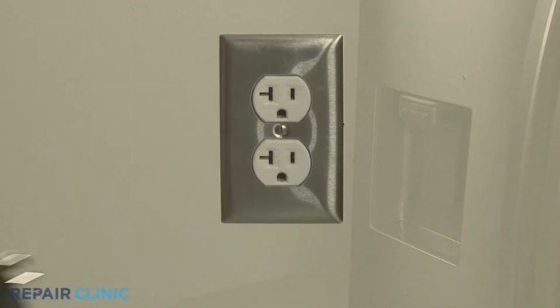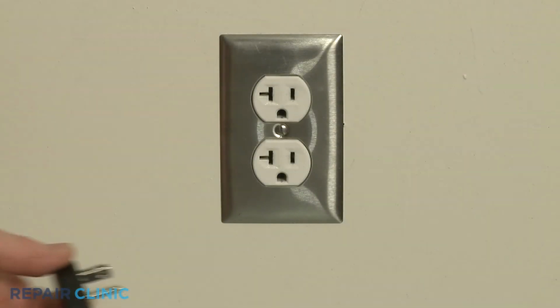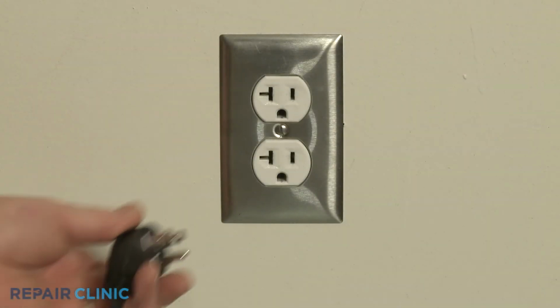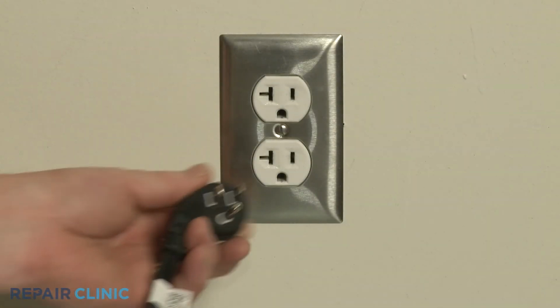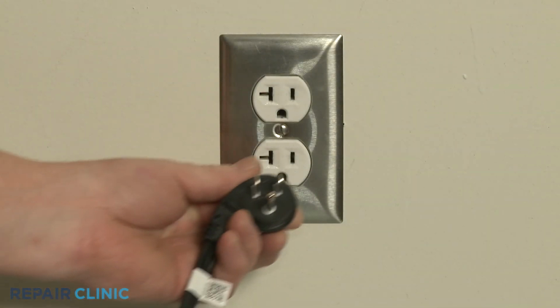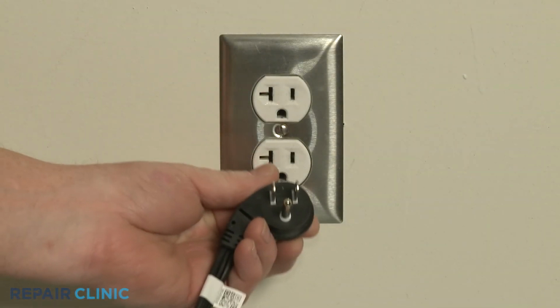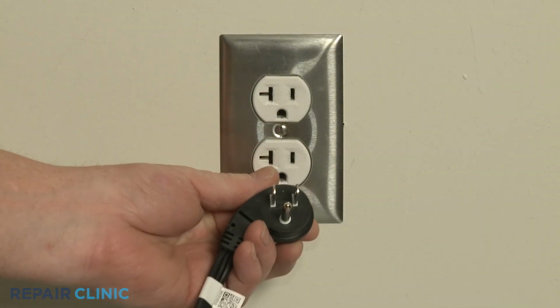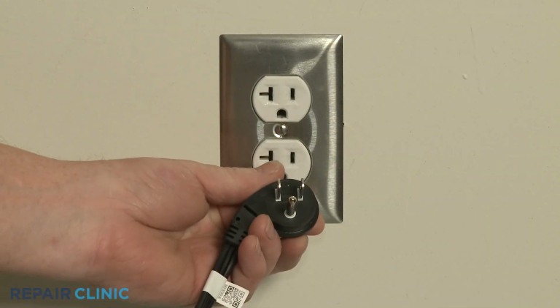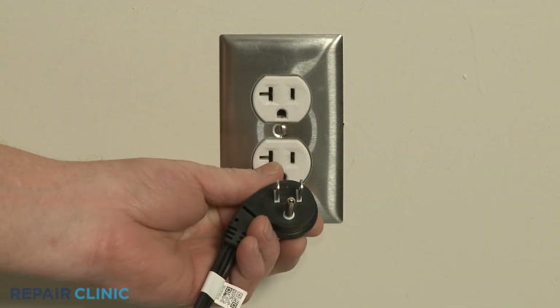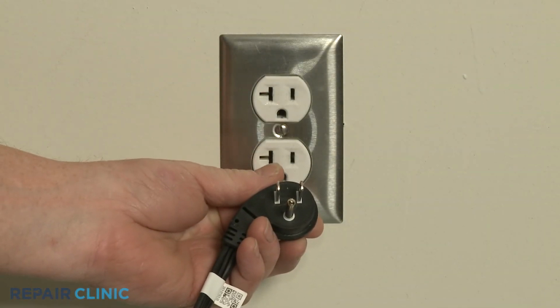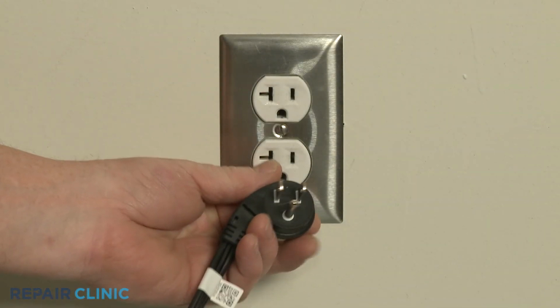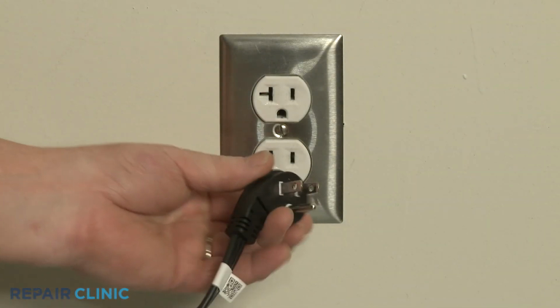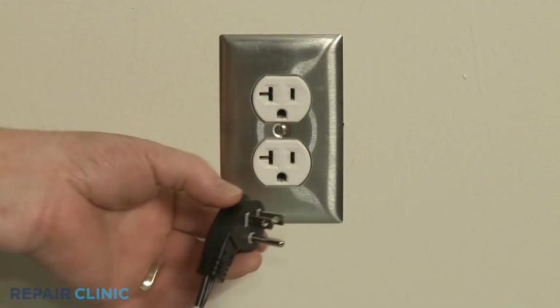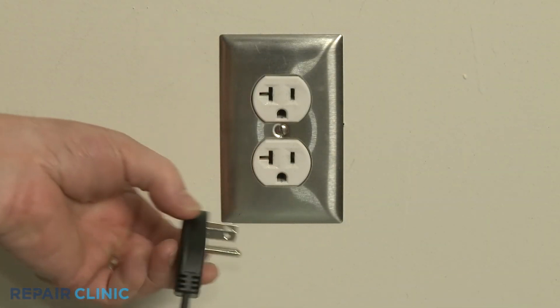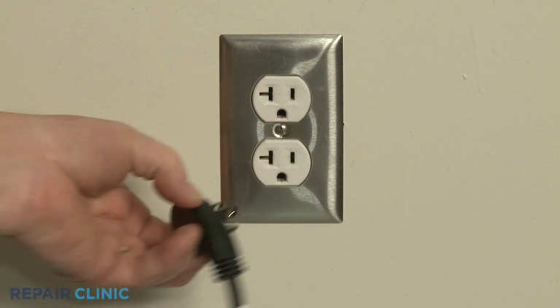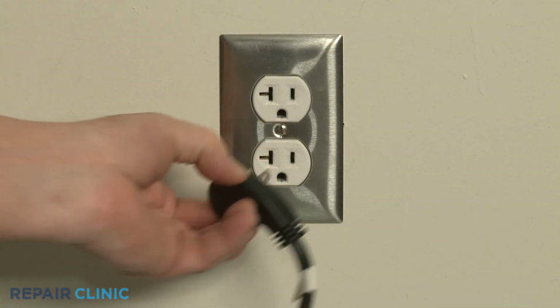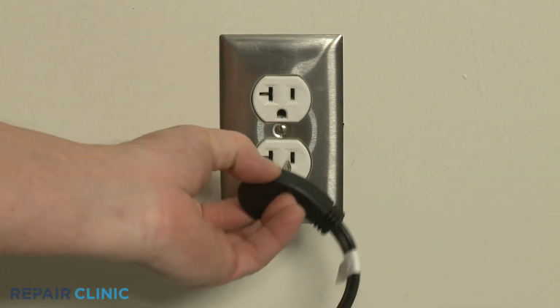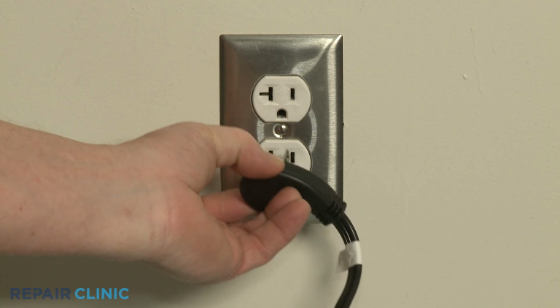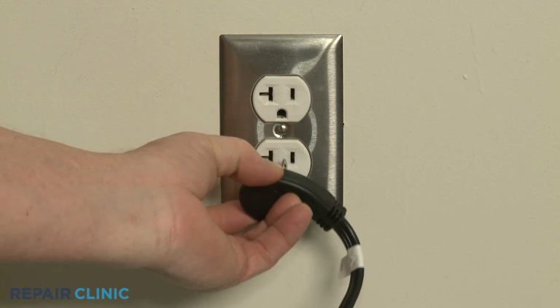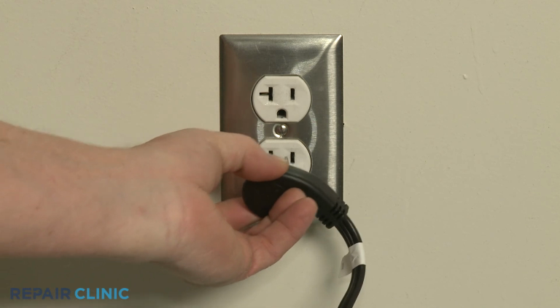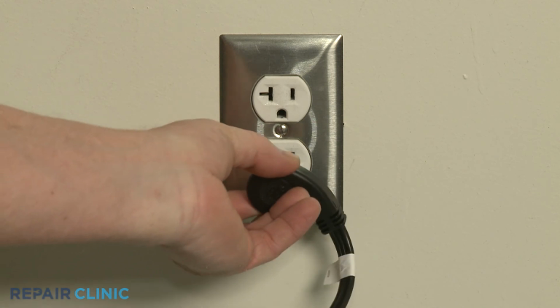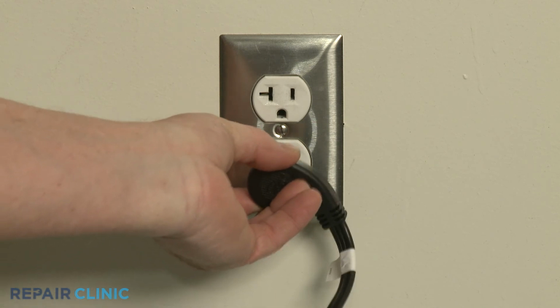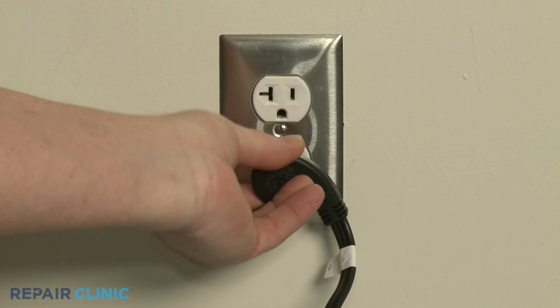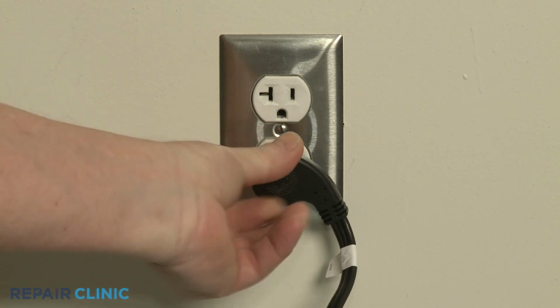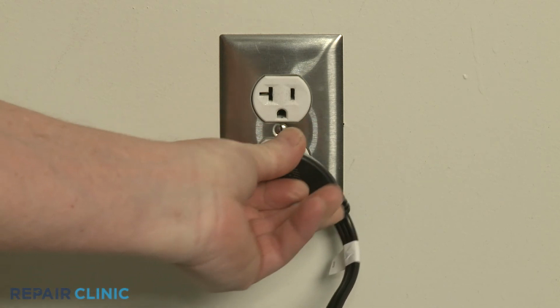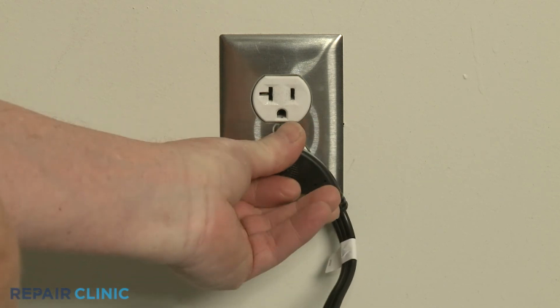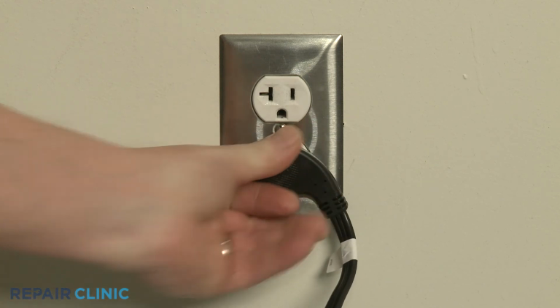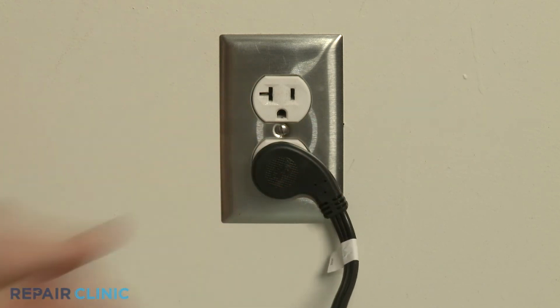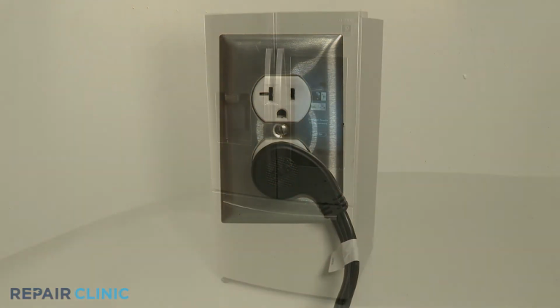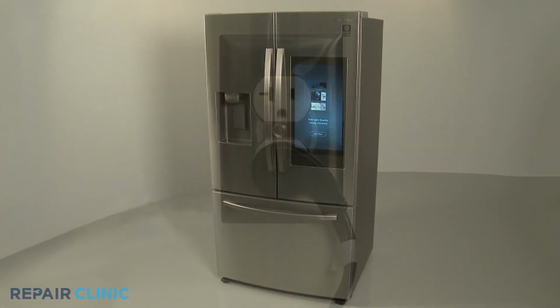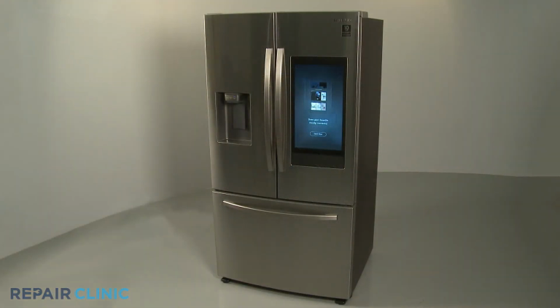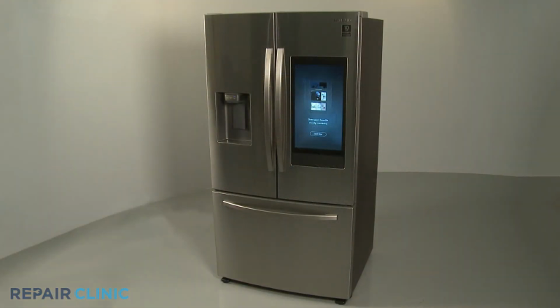Plug the power cord back in, and the refrigerator should be ready for use.